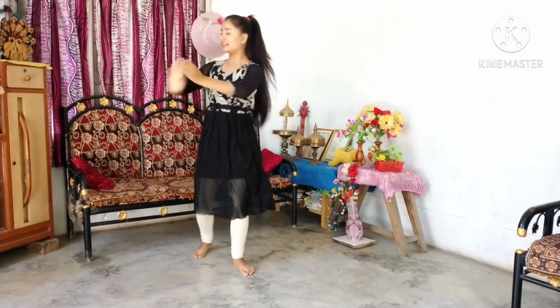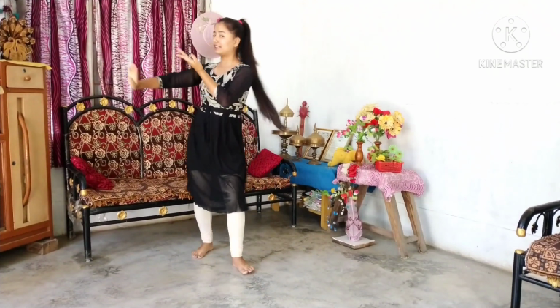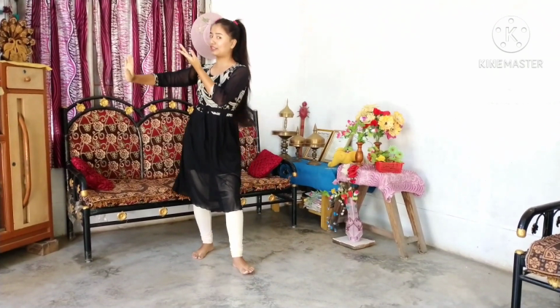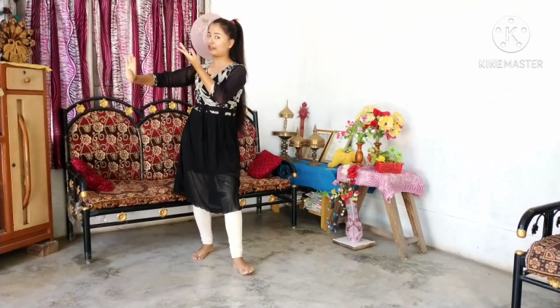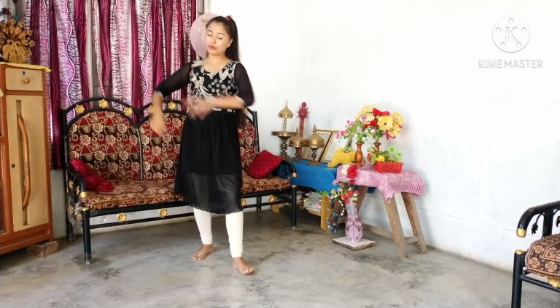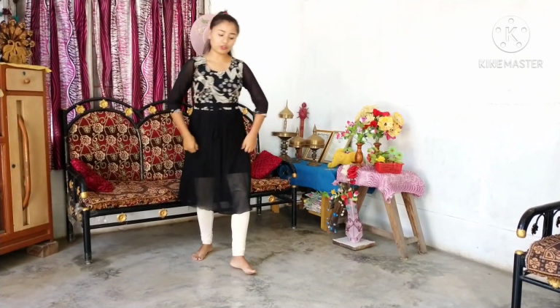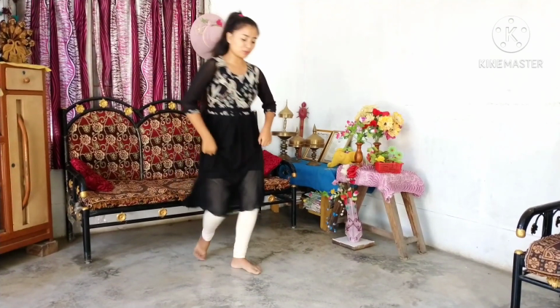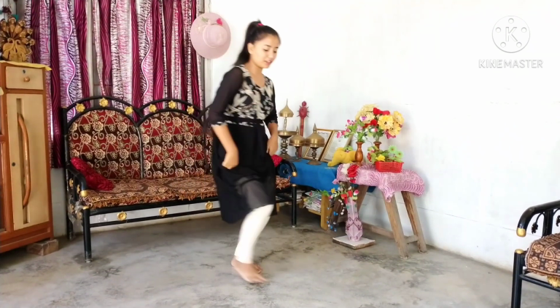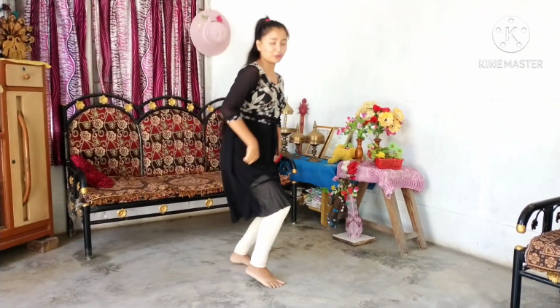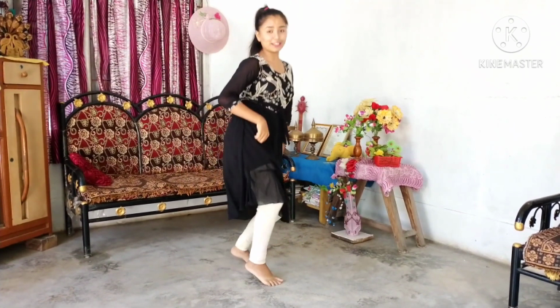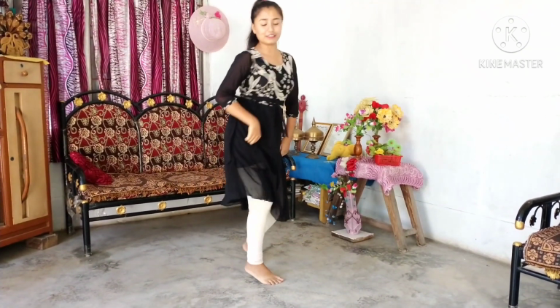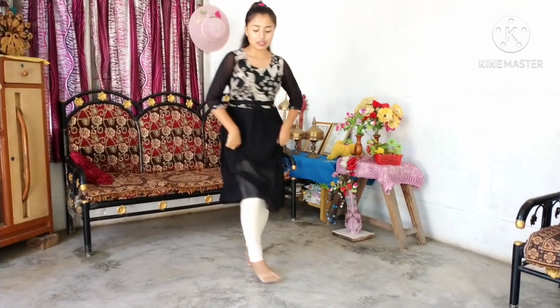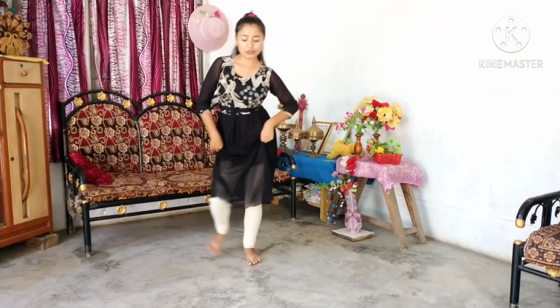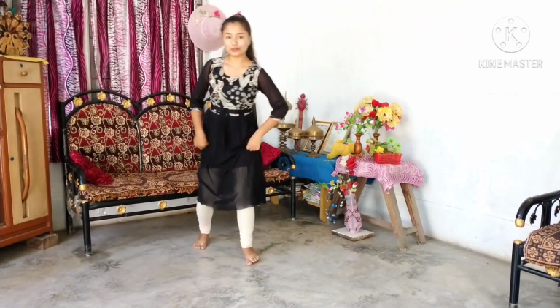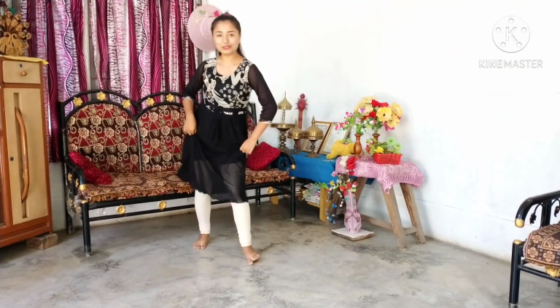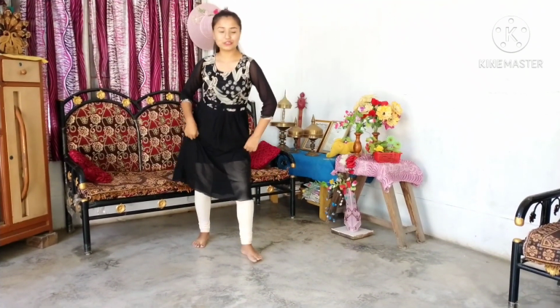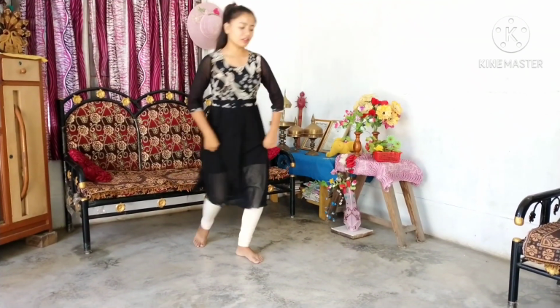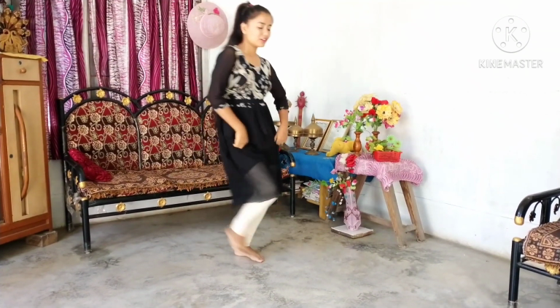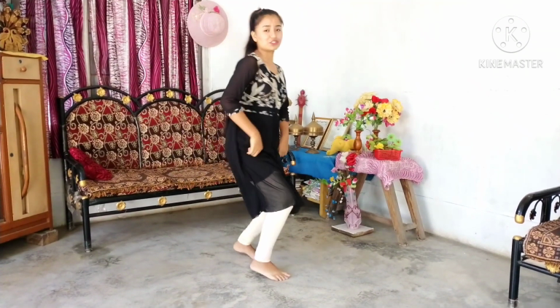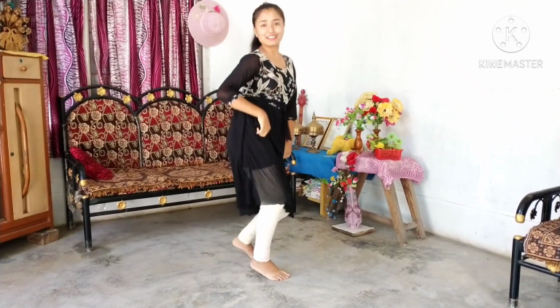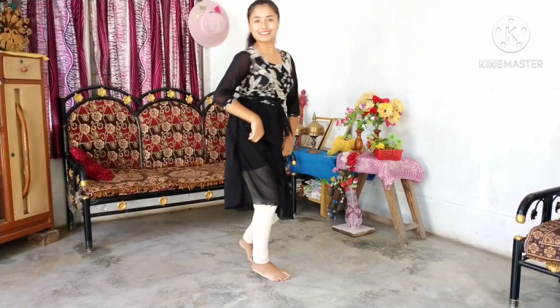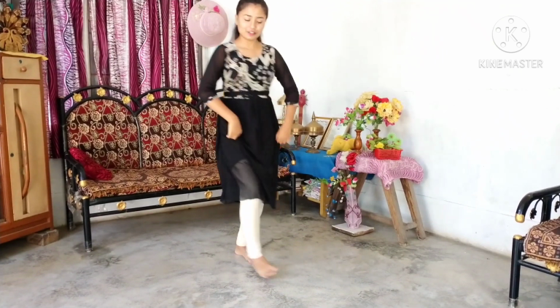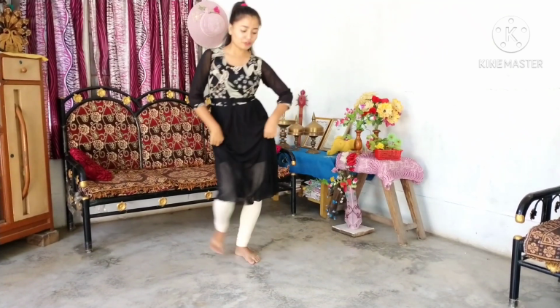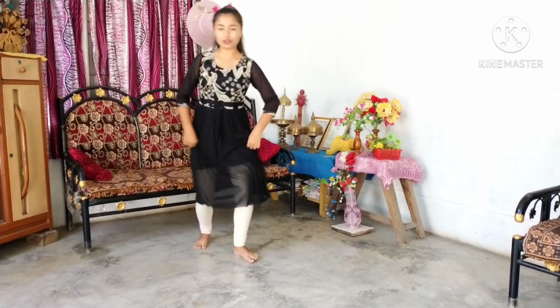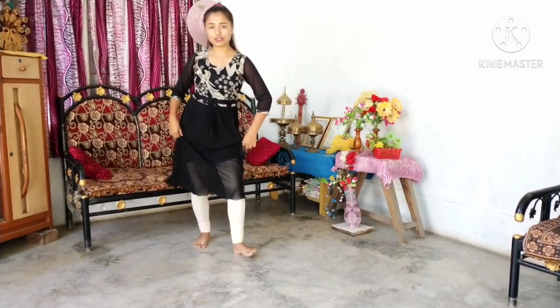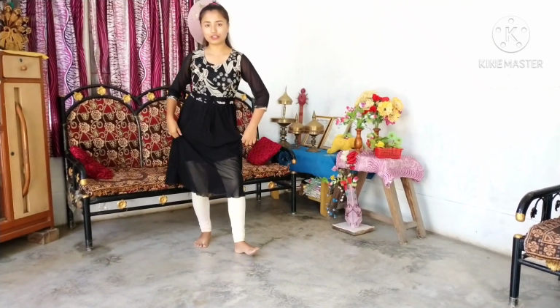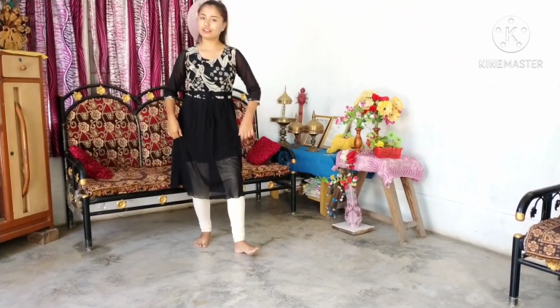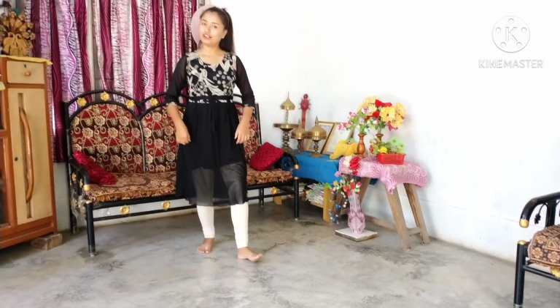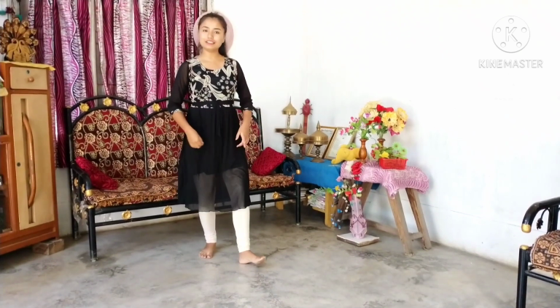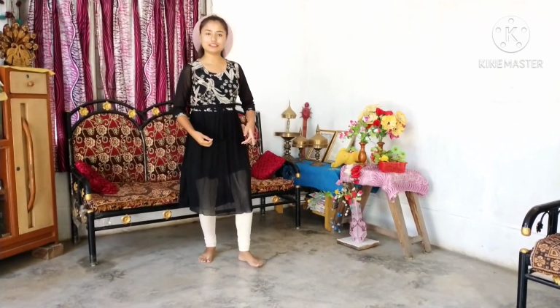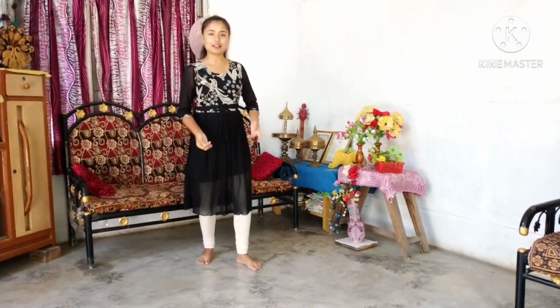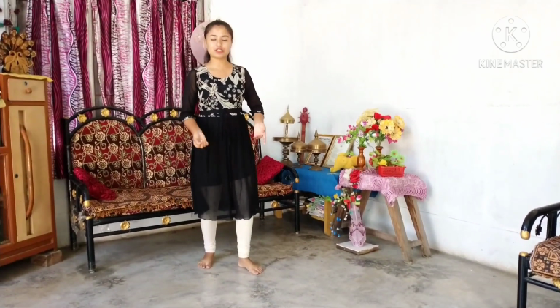Come on: one, two, three, four, then again.